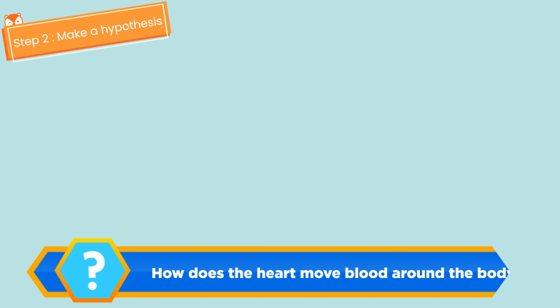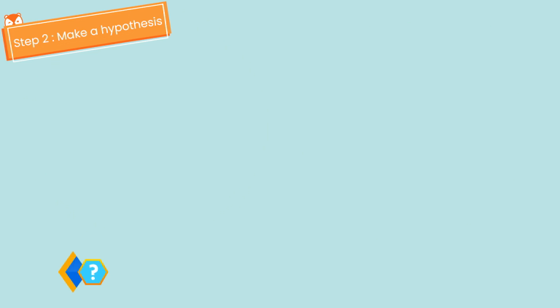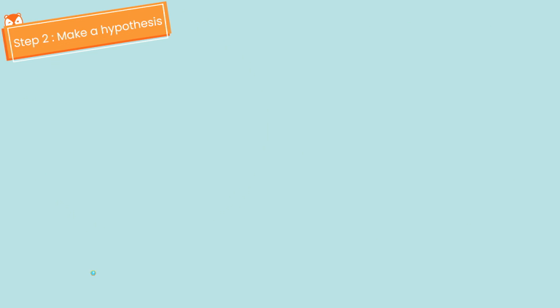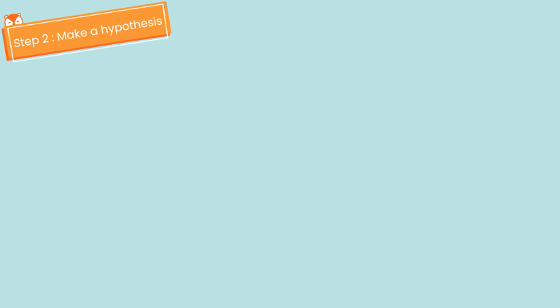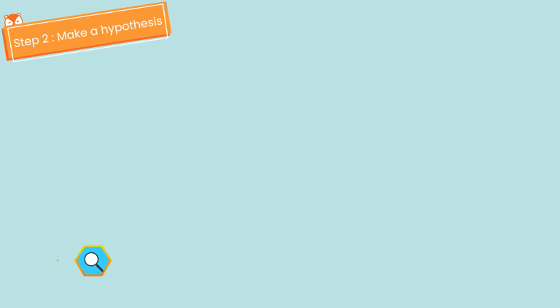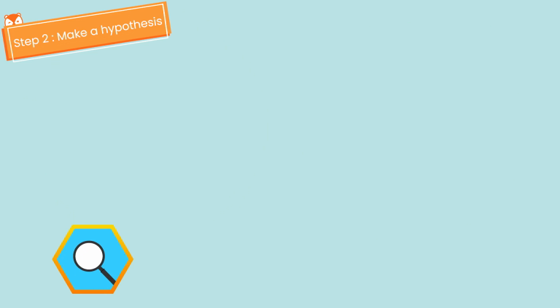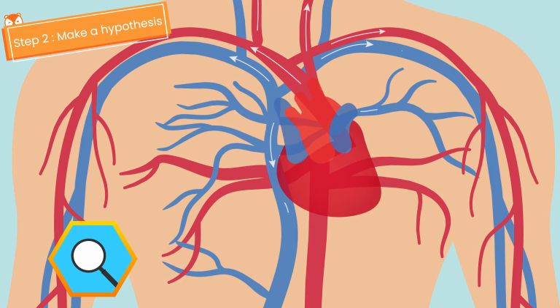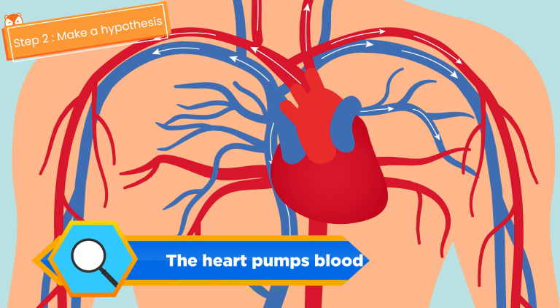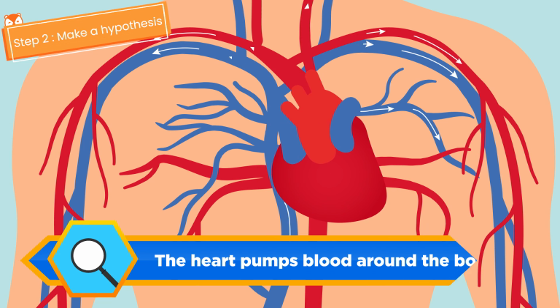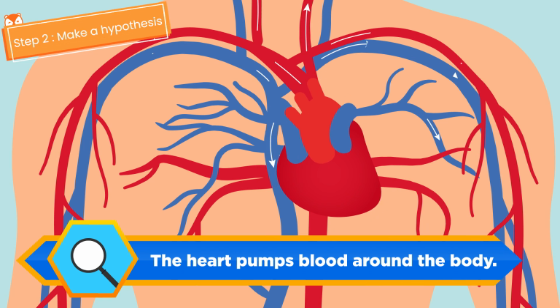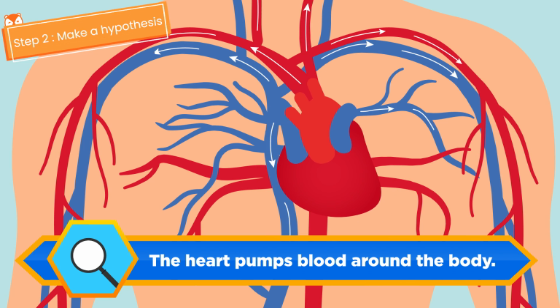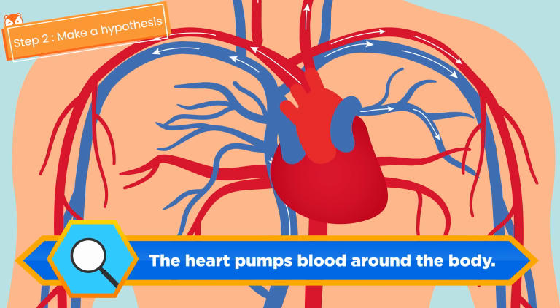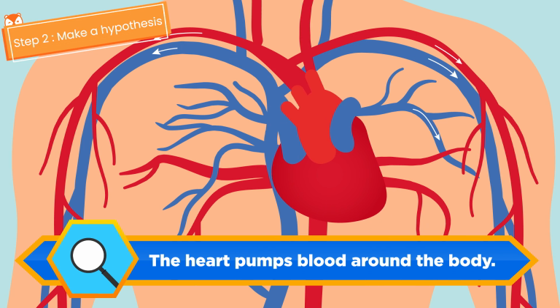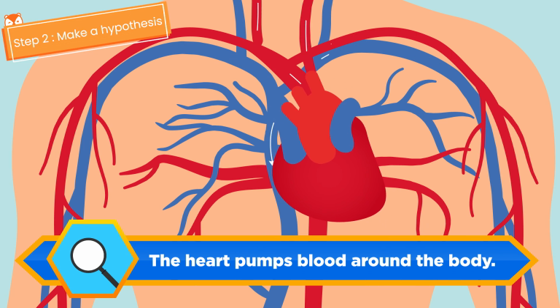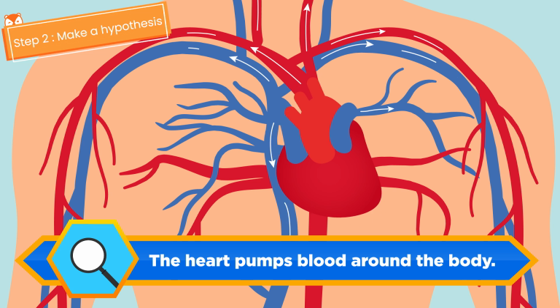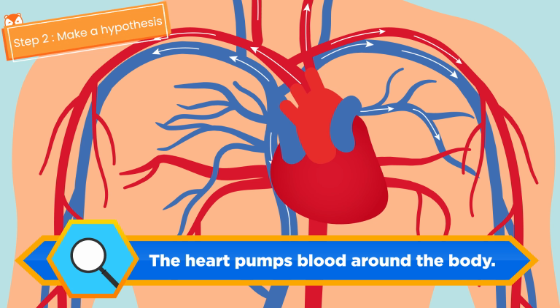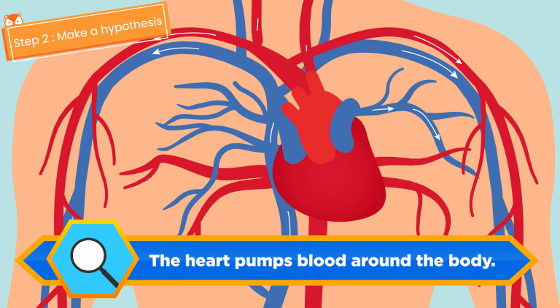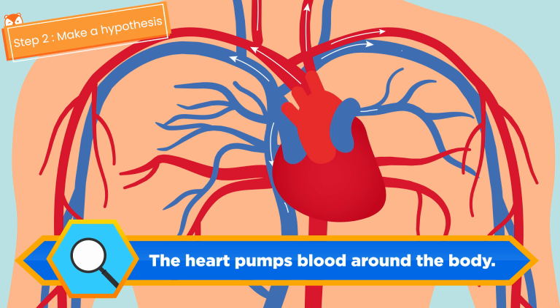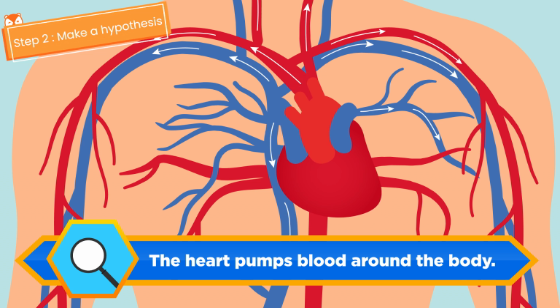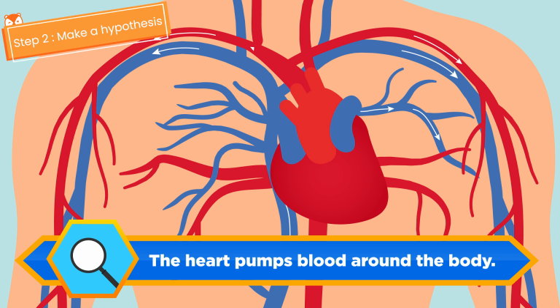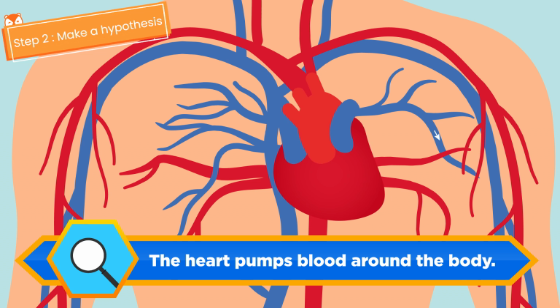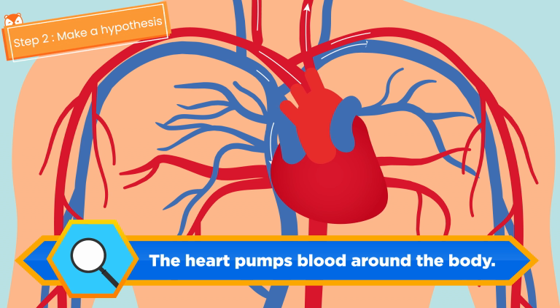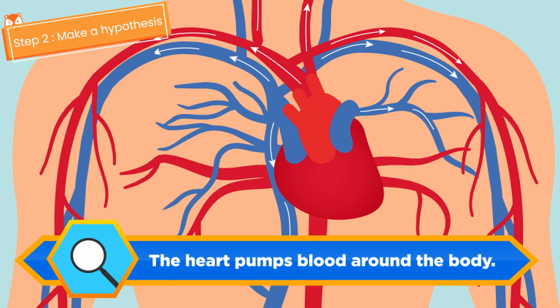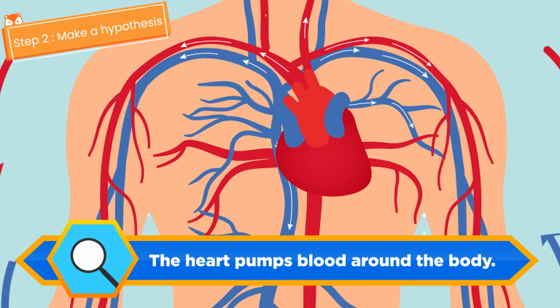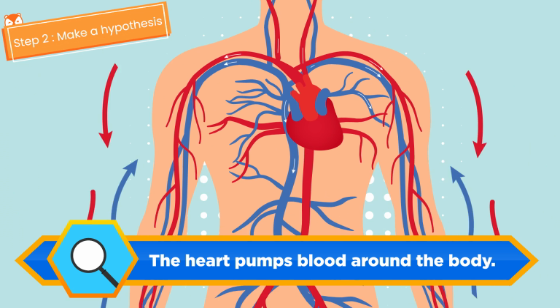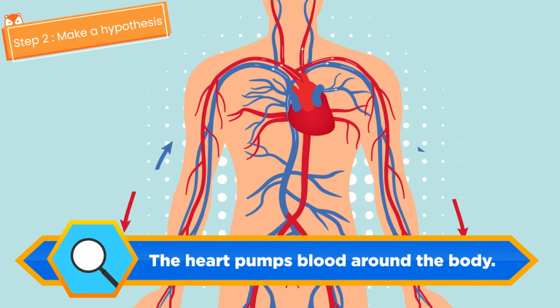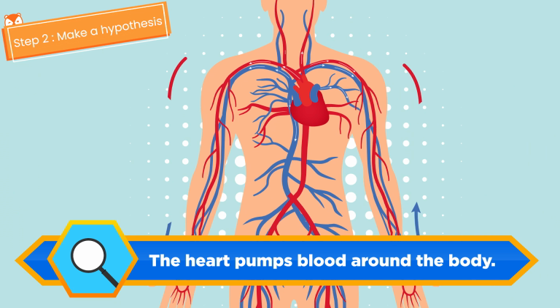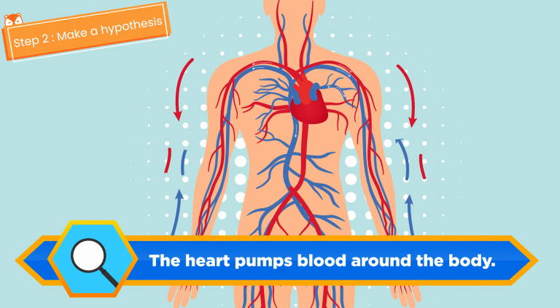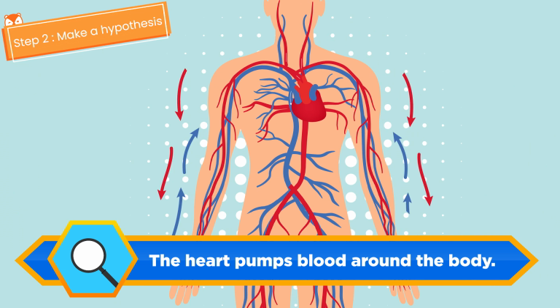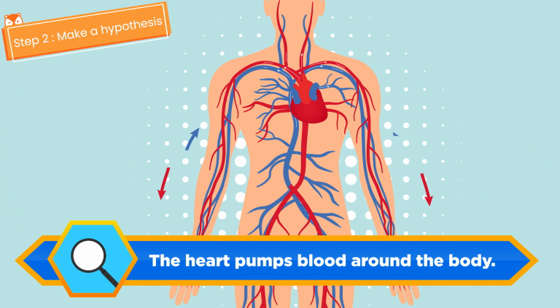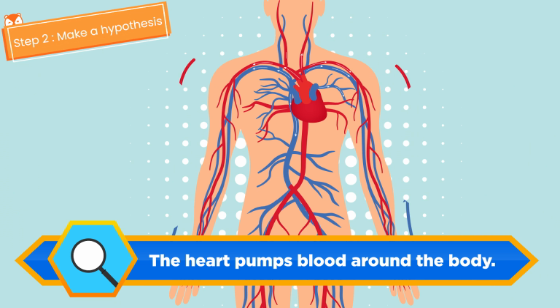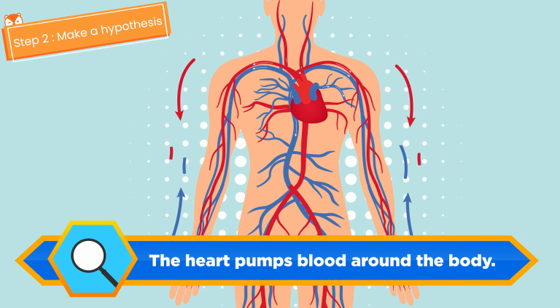Step two: hypothesize. I hypothesize that the heart acts like a pump that helps pump blood around the body.